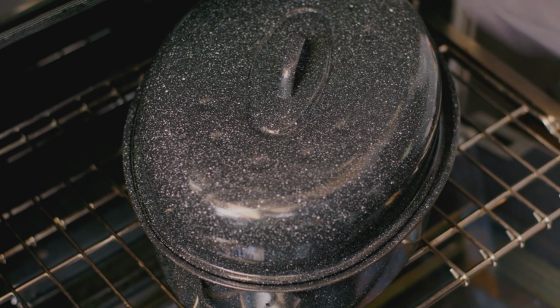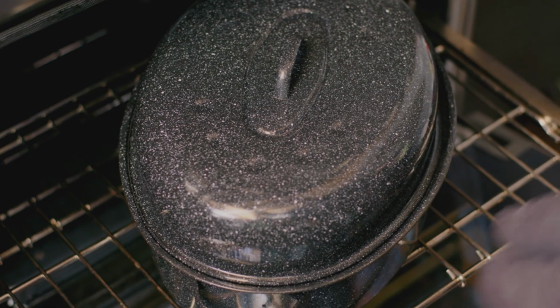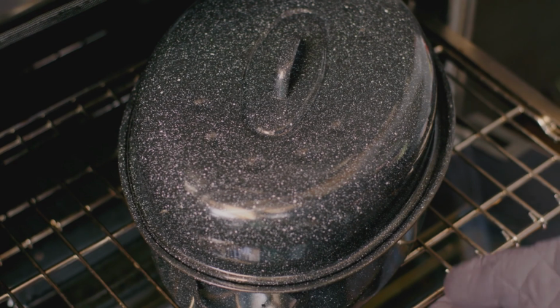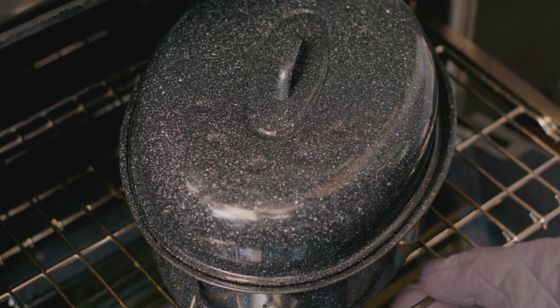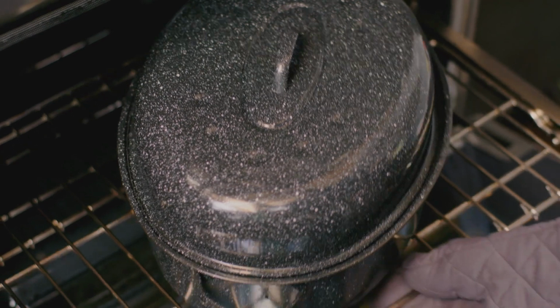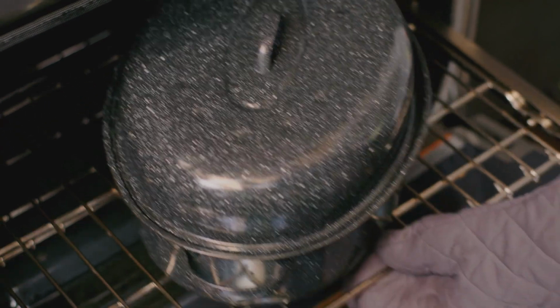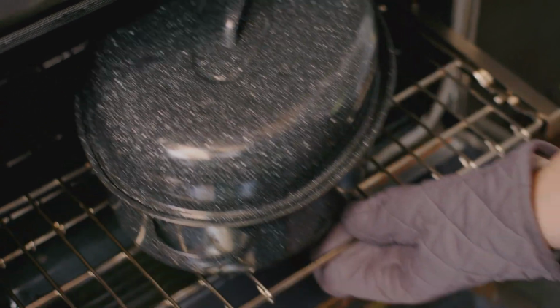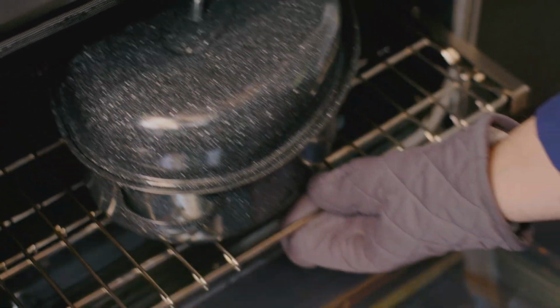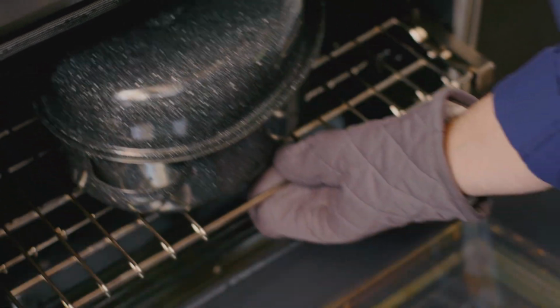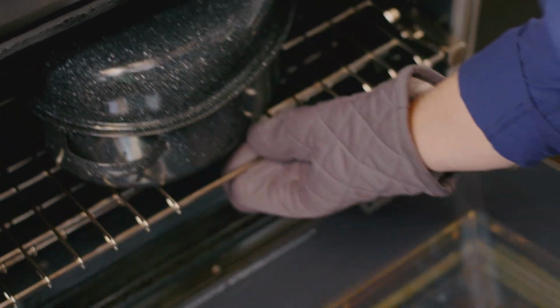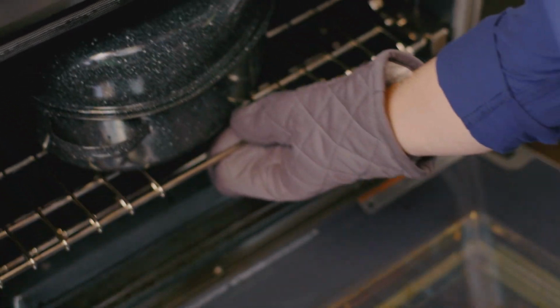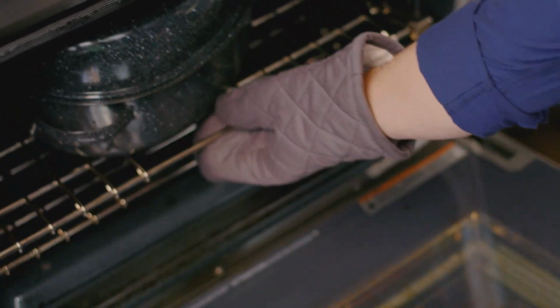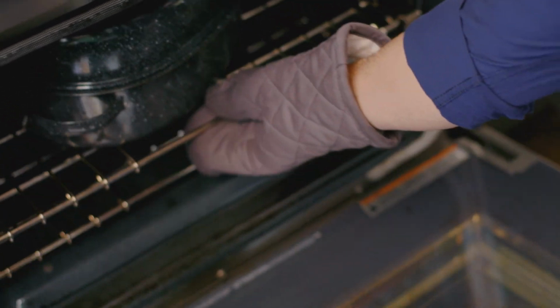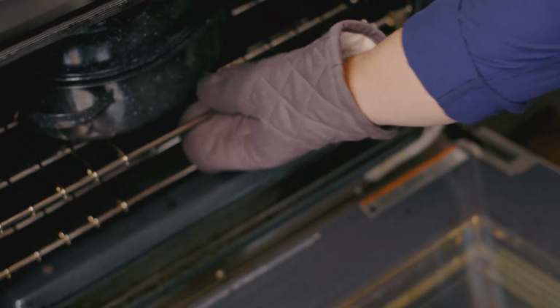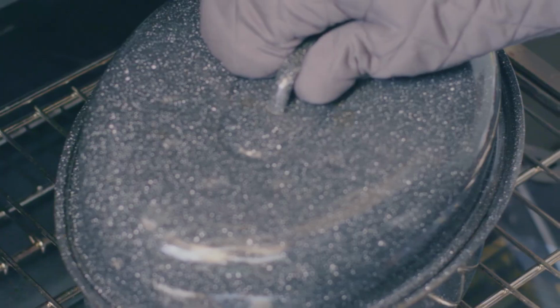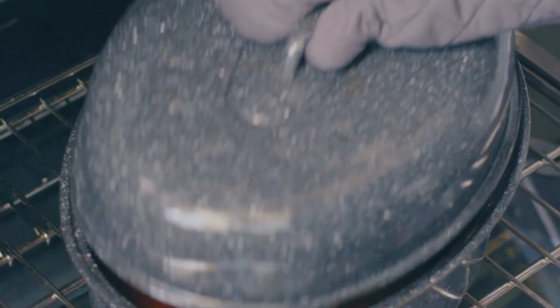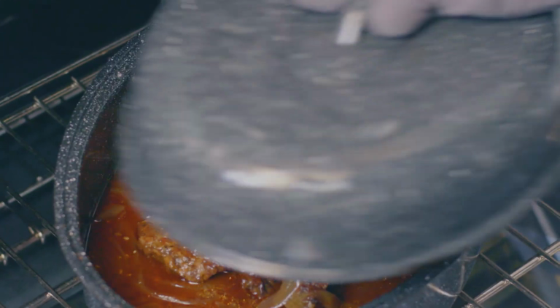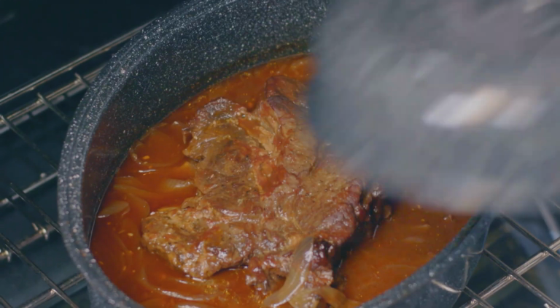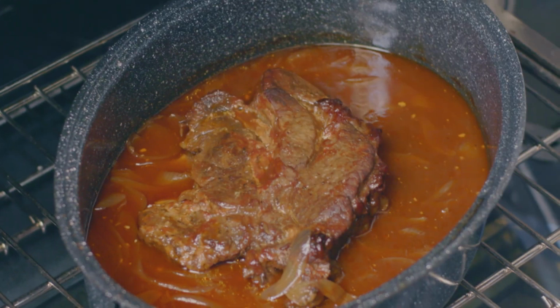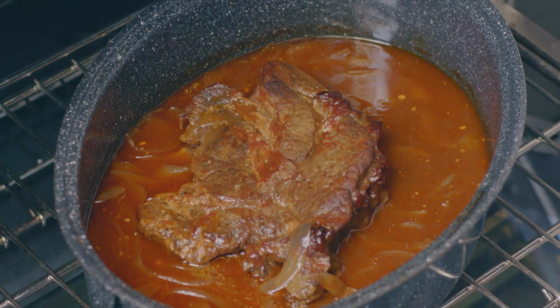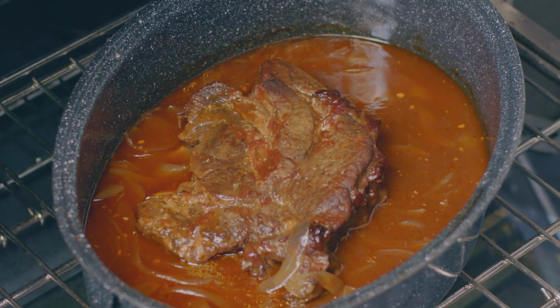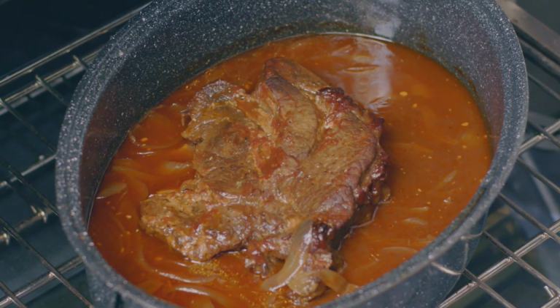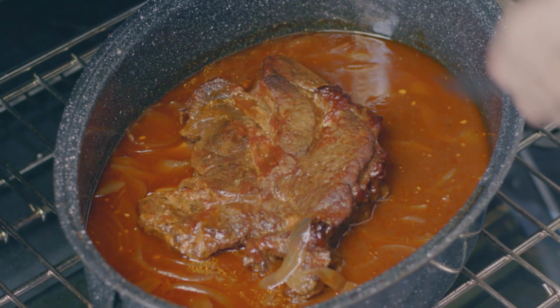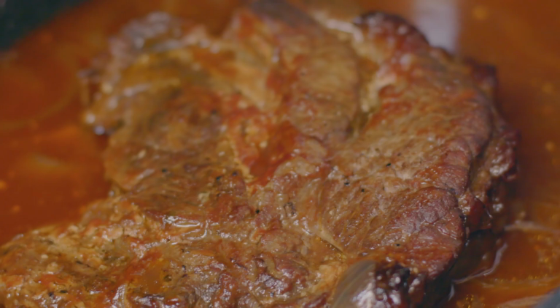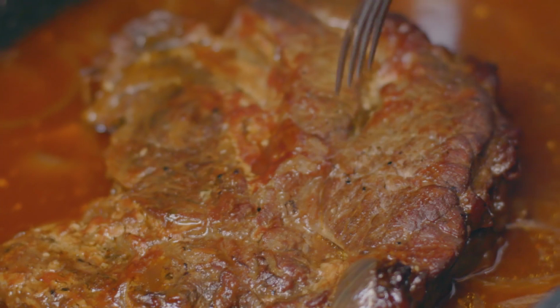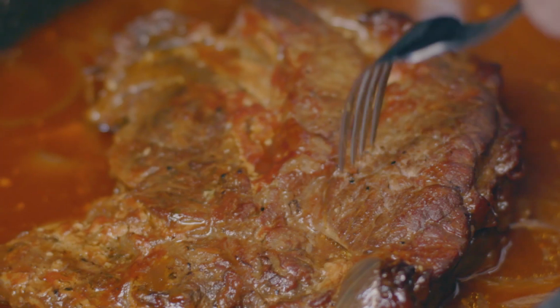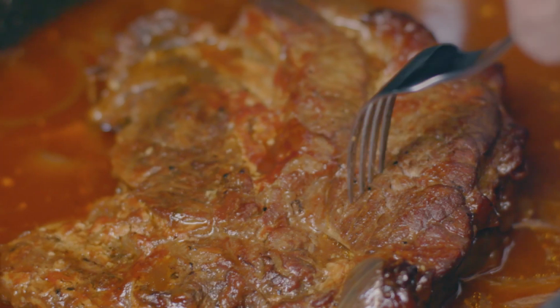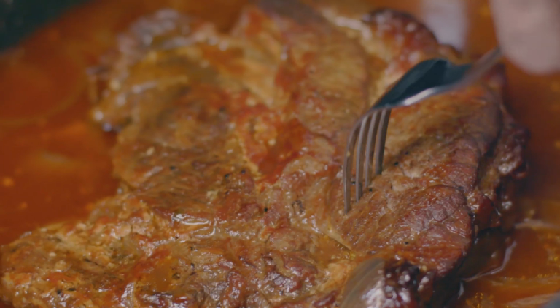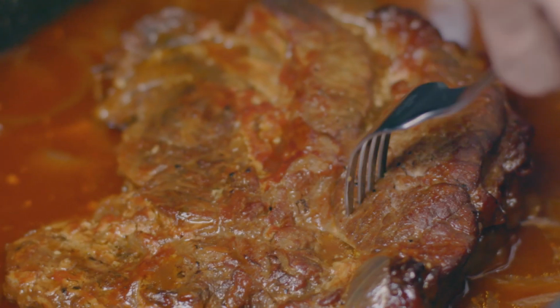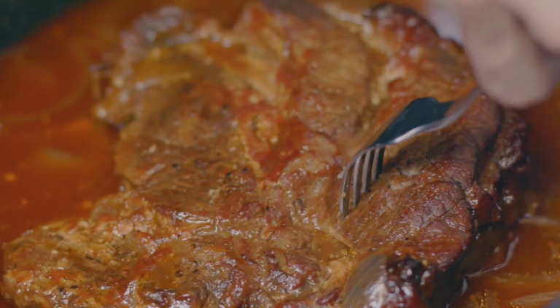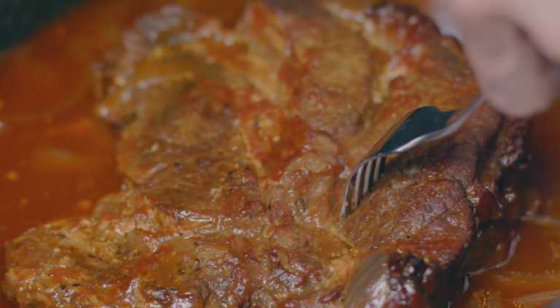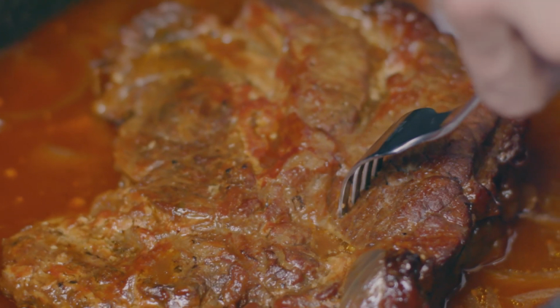Pass those in the oven for five to six hours. We're talking about fall apart juicy.